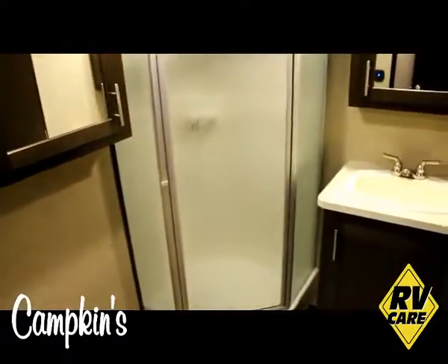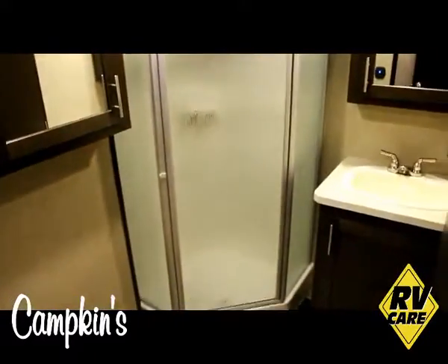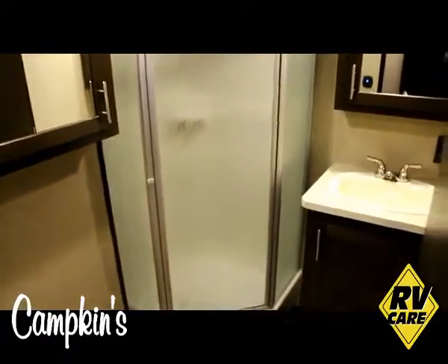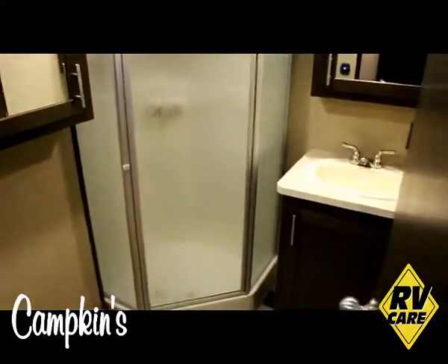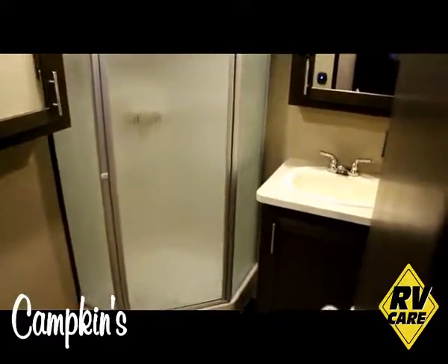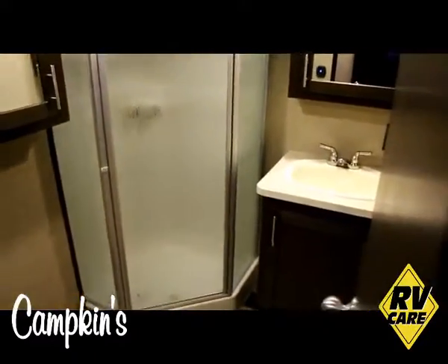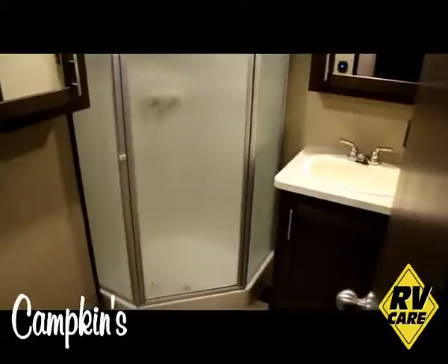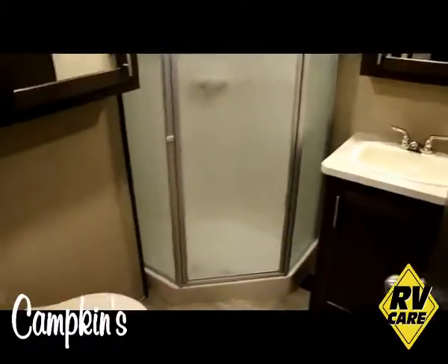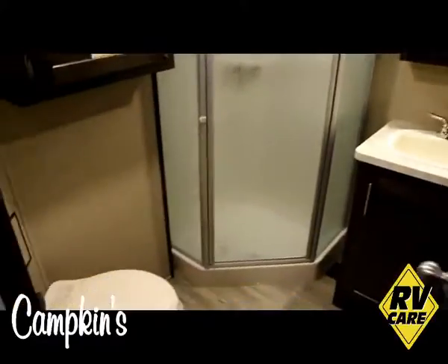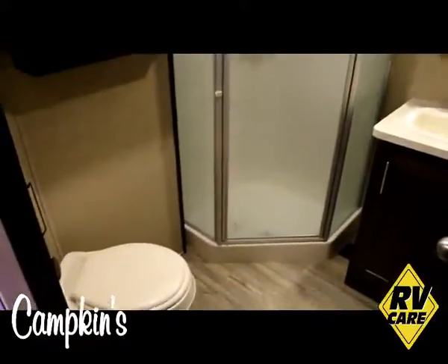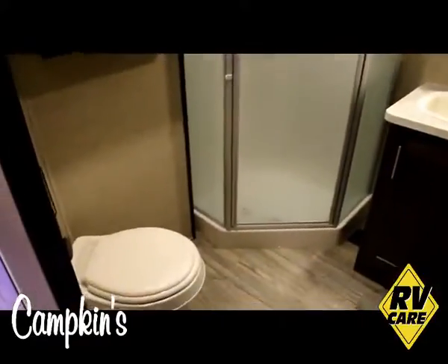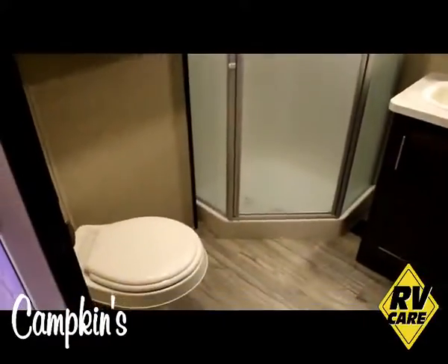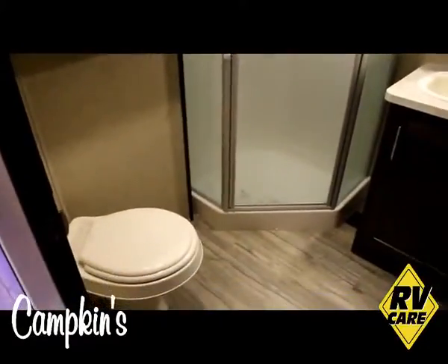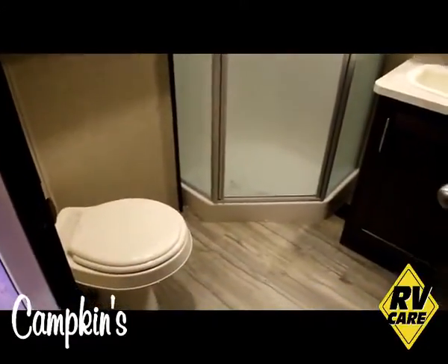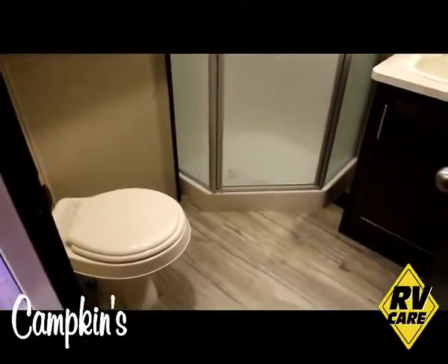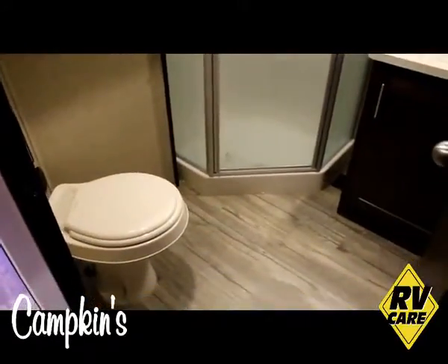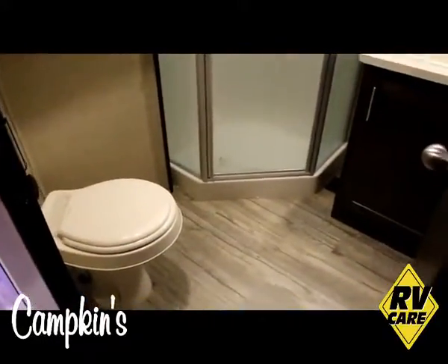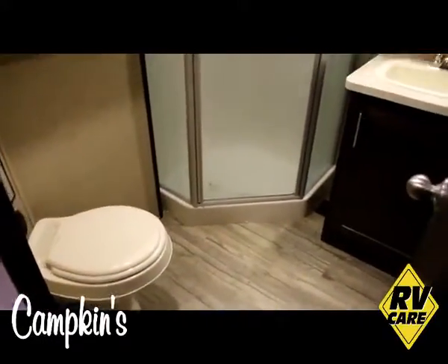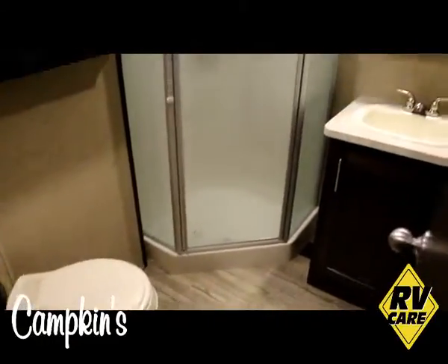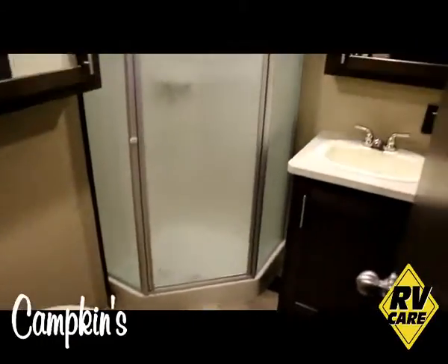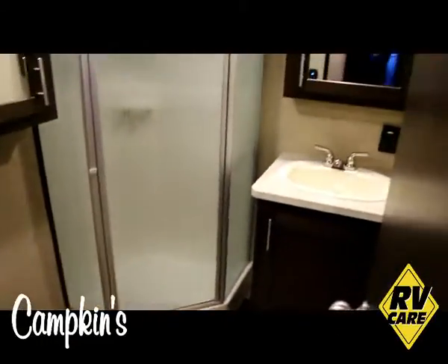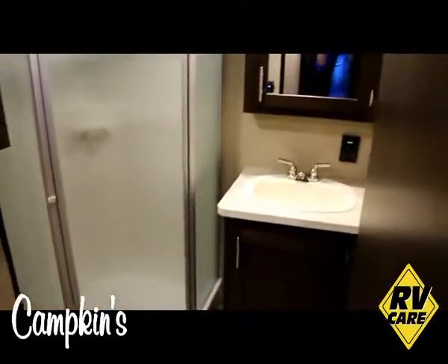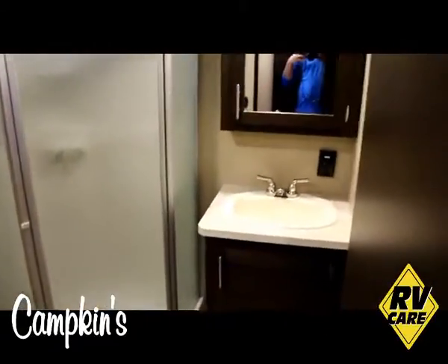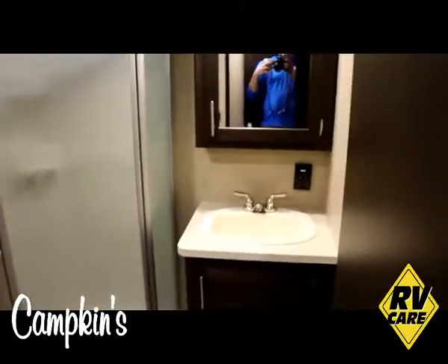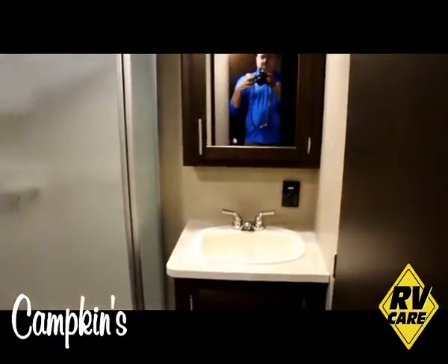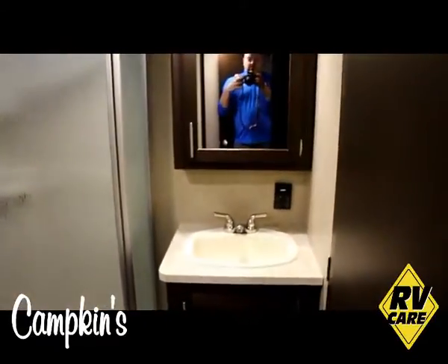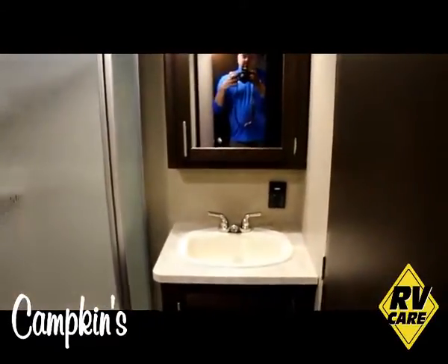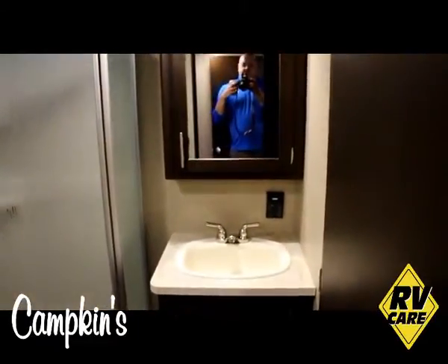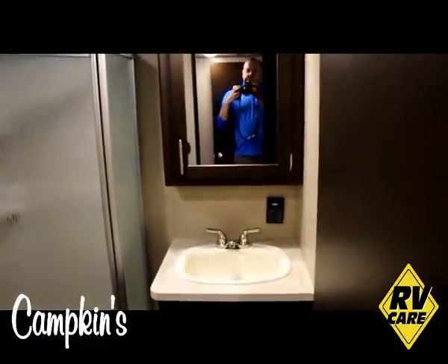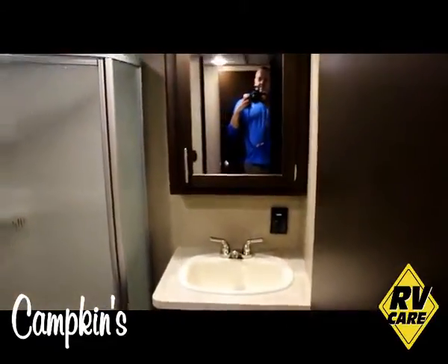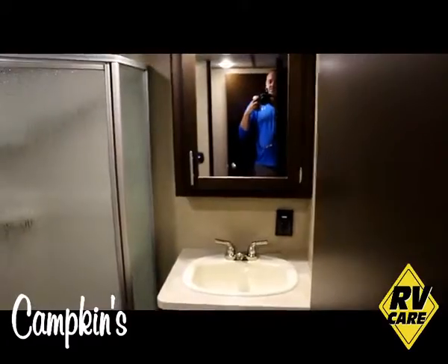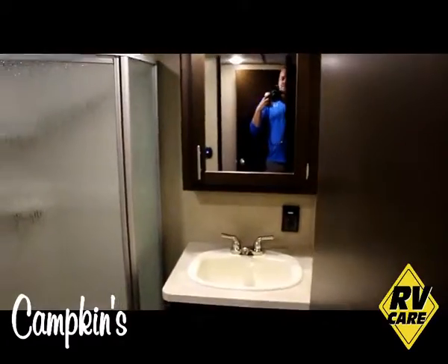There's a nice bathroom with plenty of room, and a nice medicine cabinet as well.